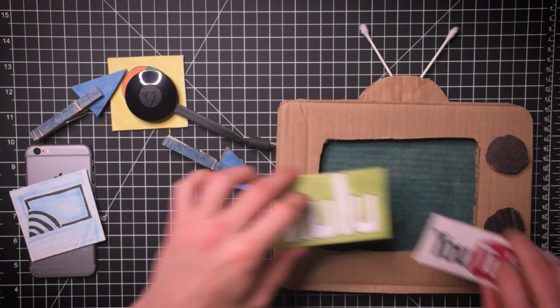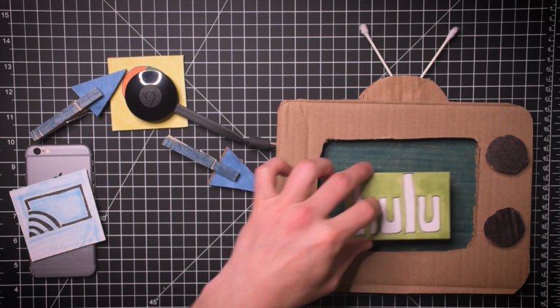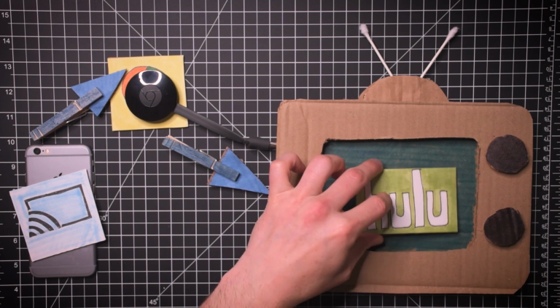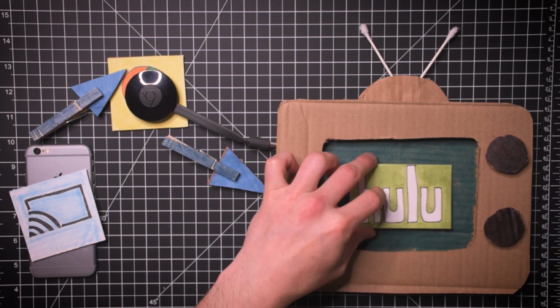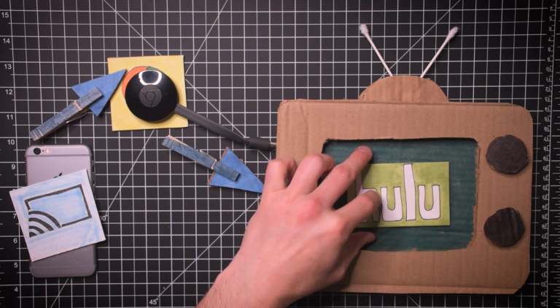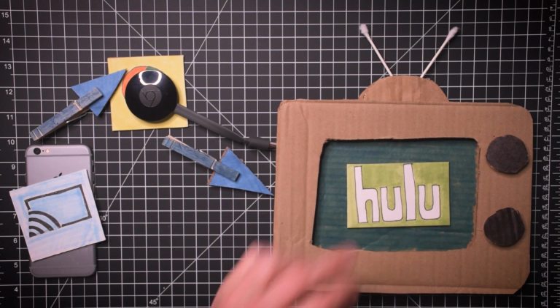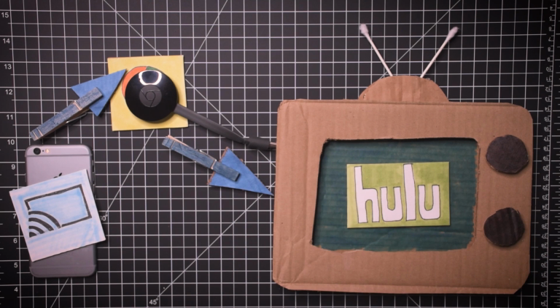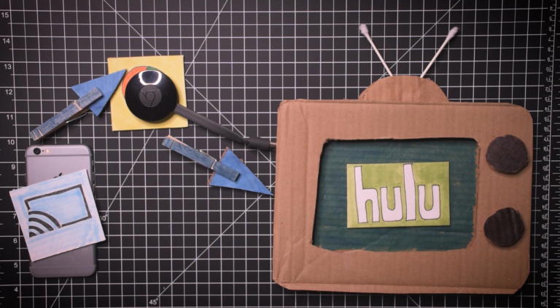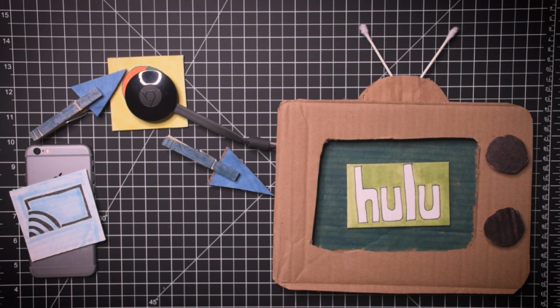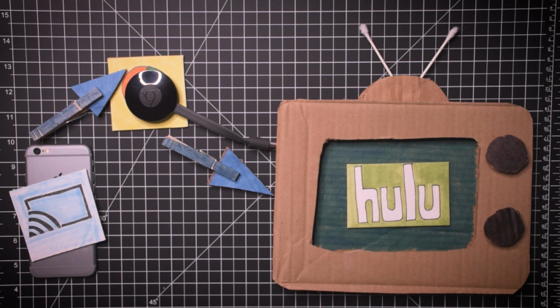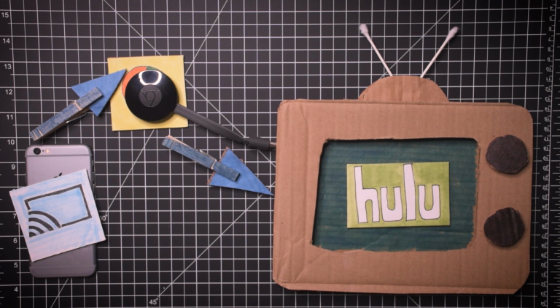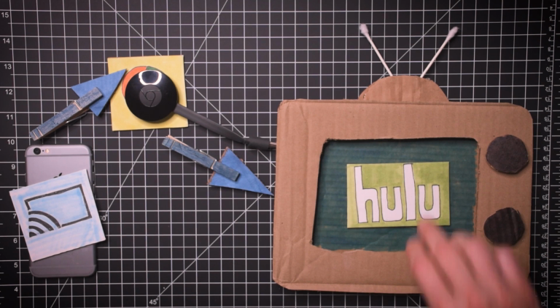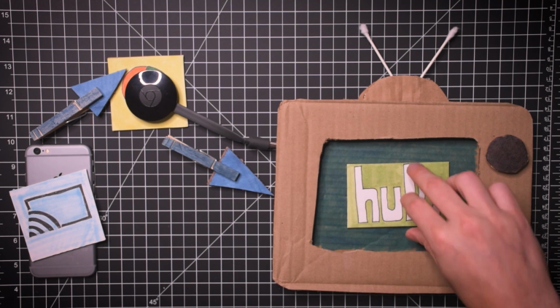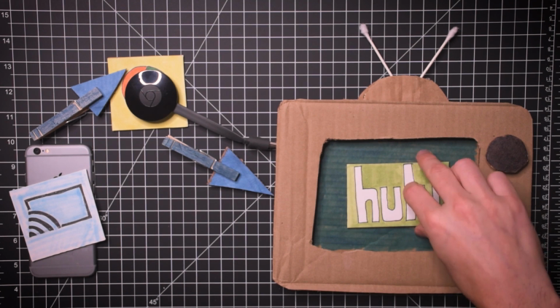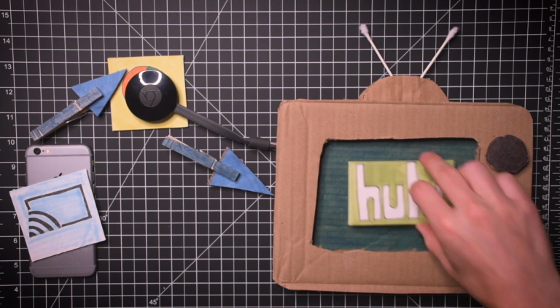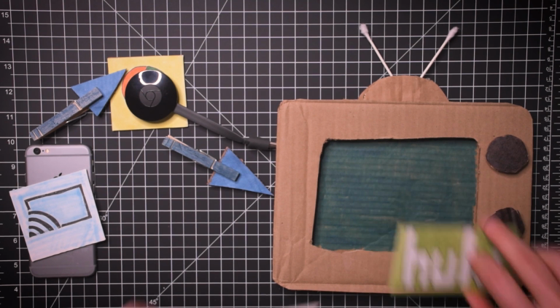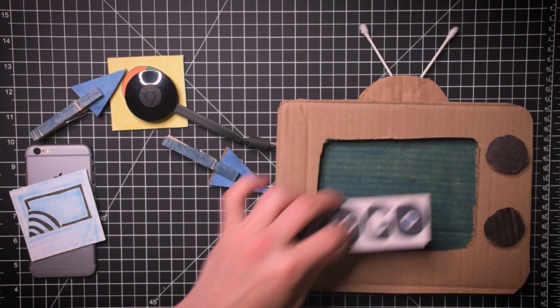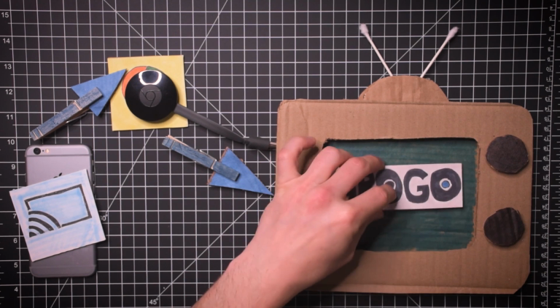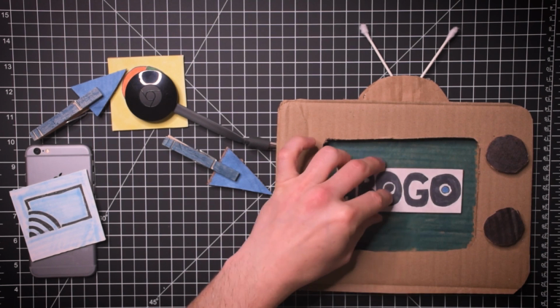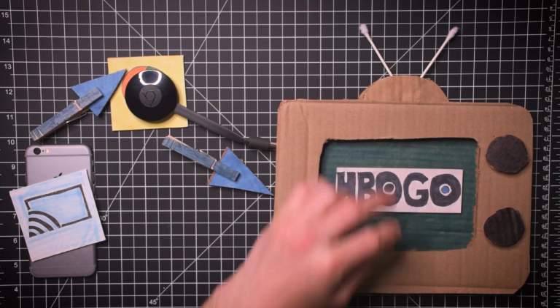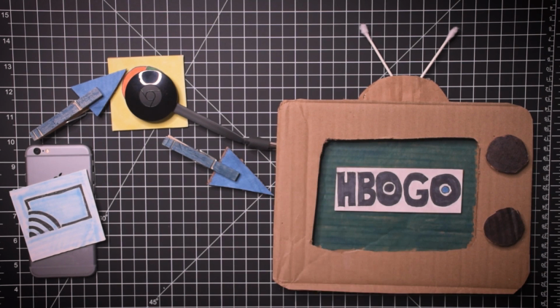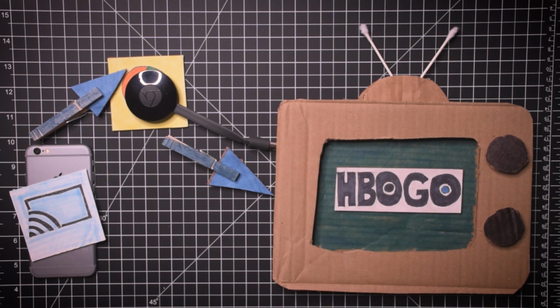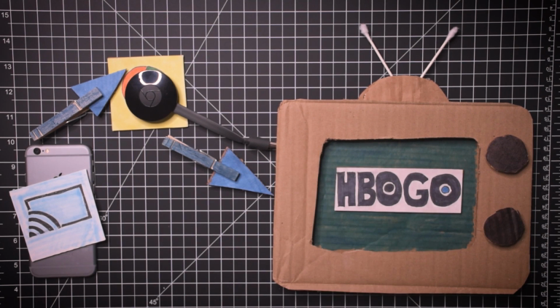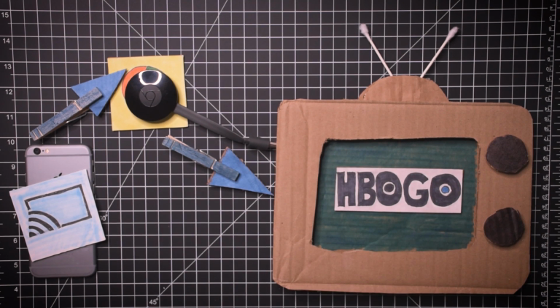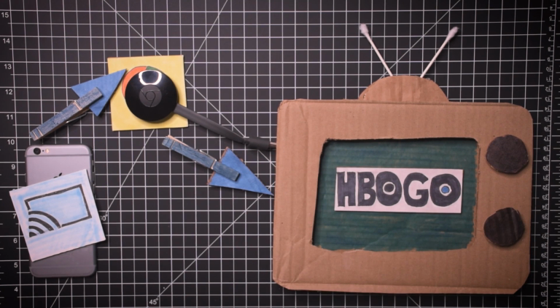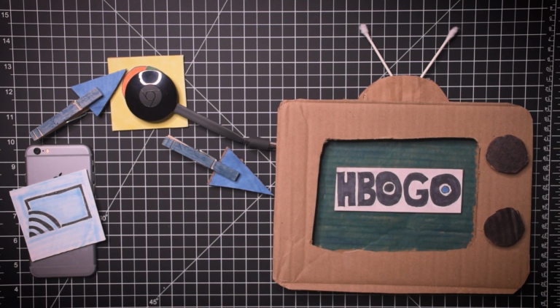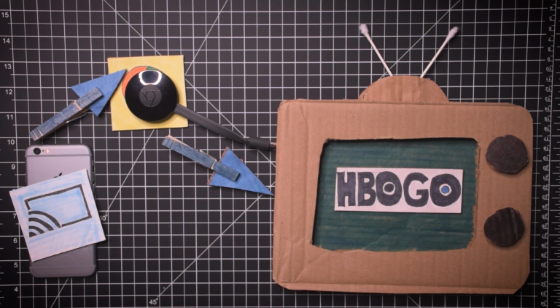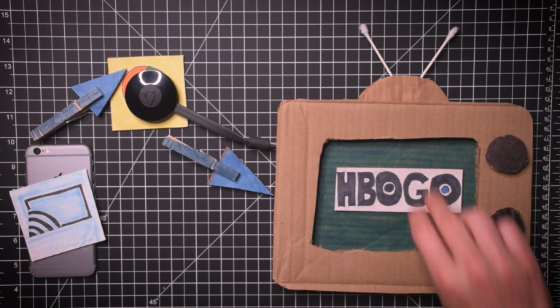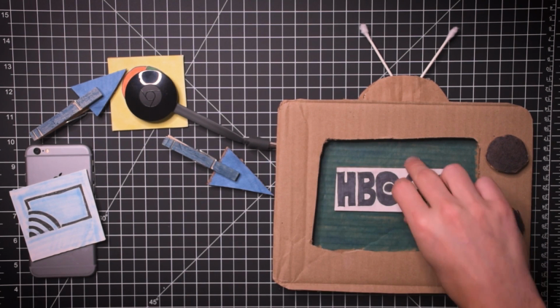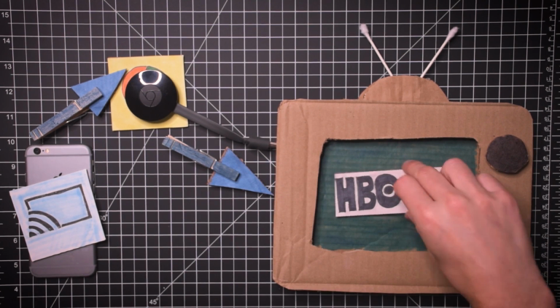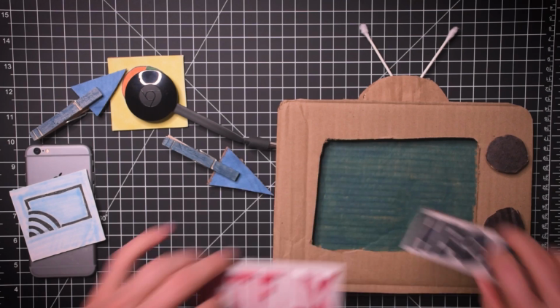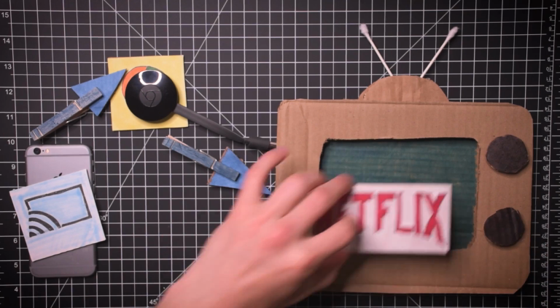You have YouTube on the big screen. Chromecast to Hulu. Chromecast to HBO Go. Chromecast to Netflix.